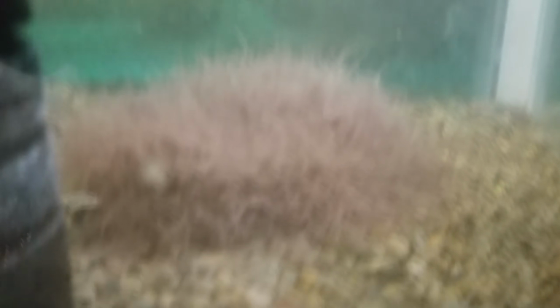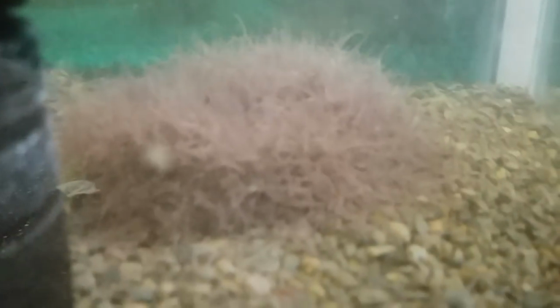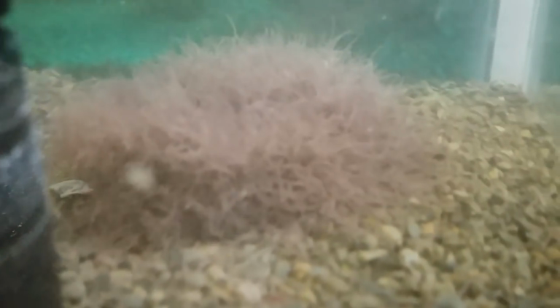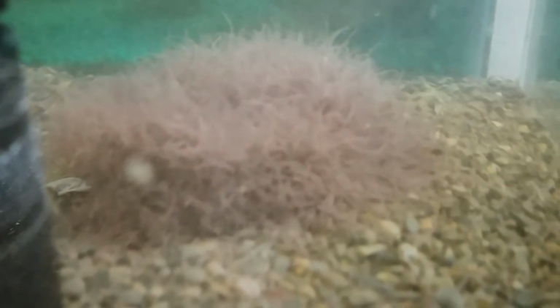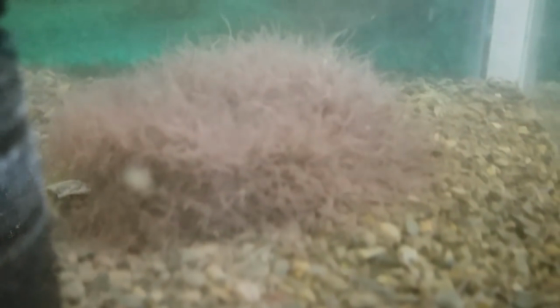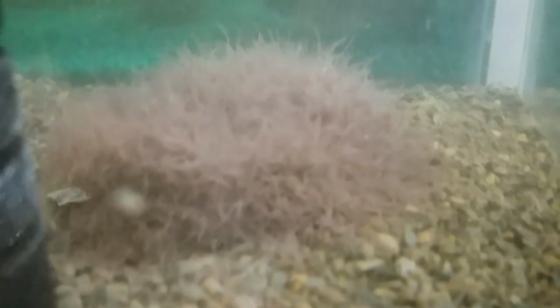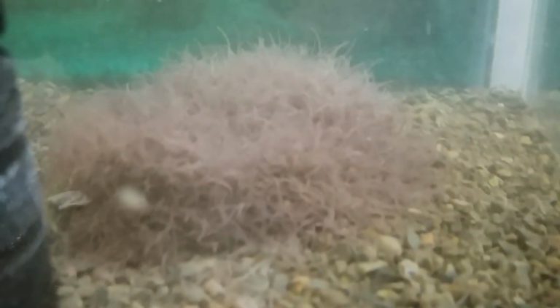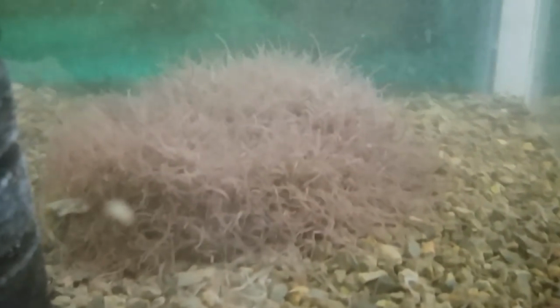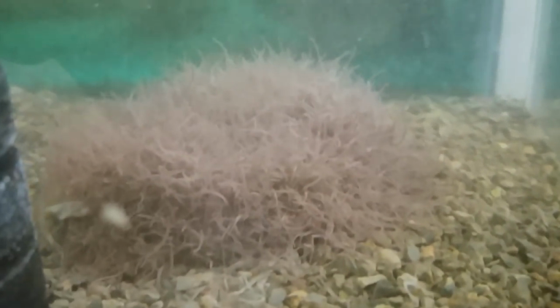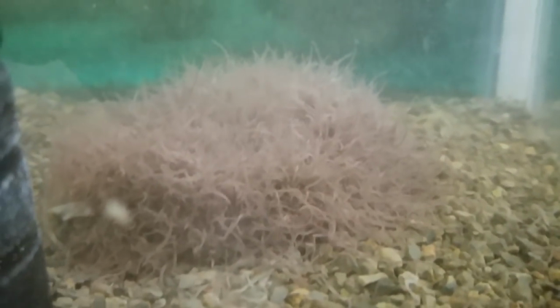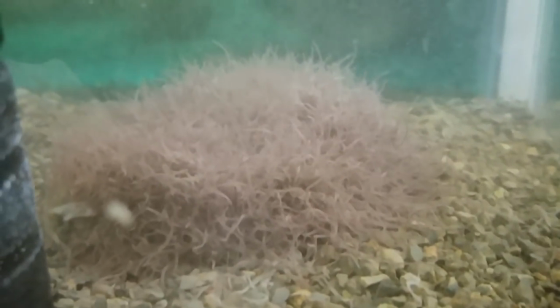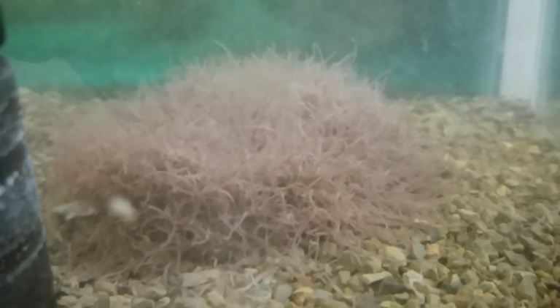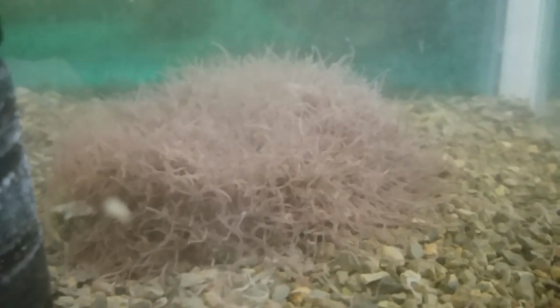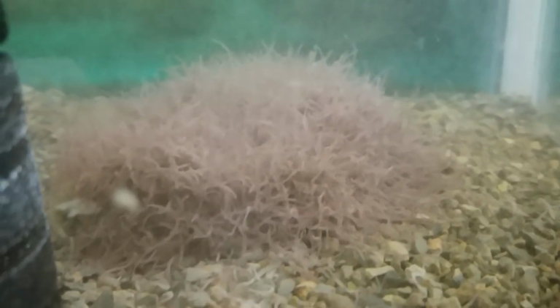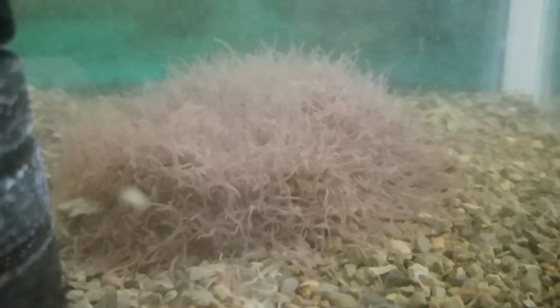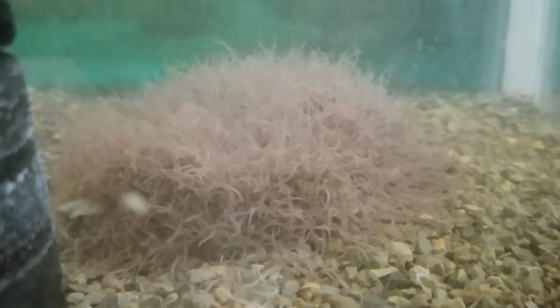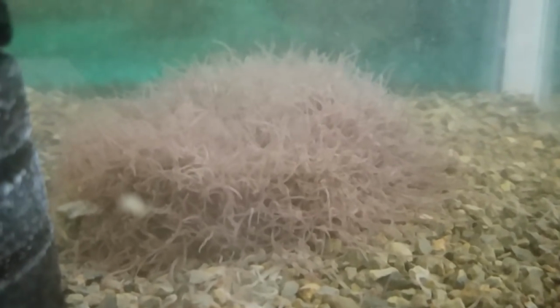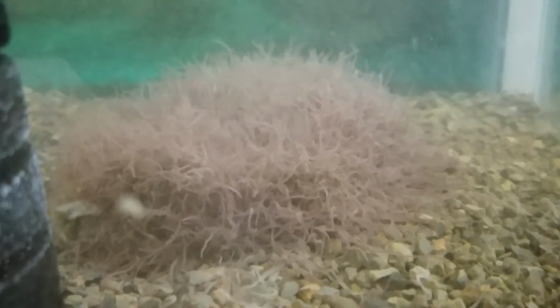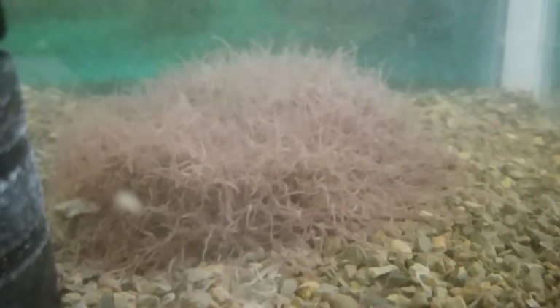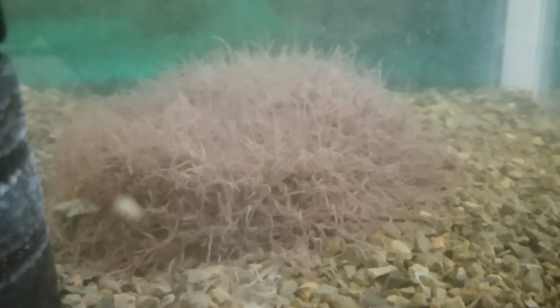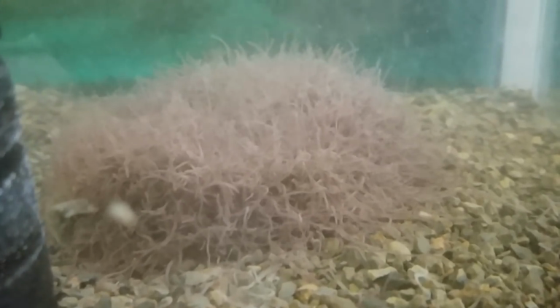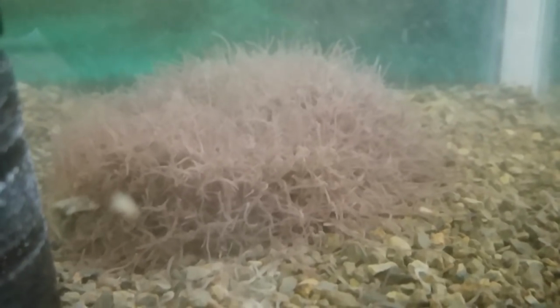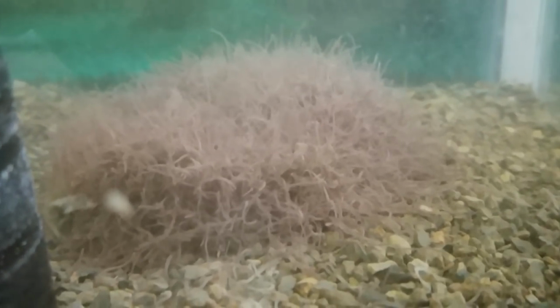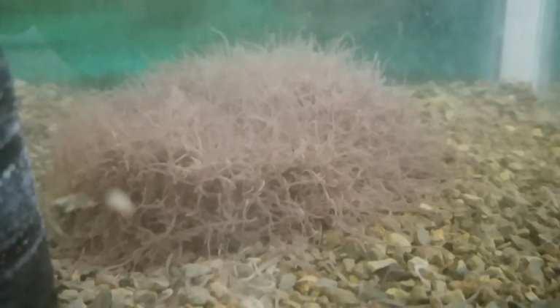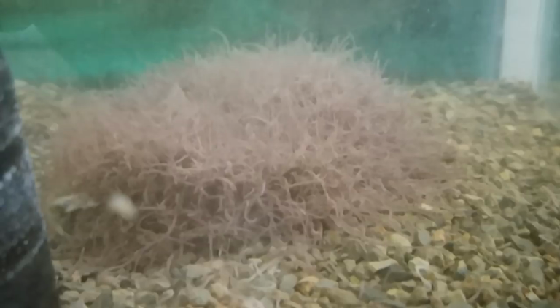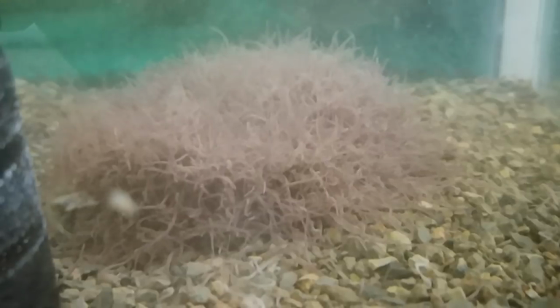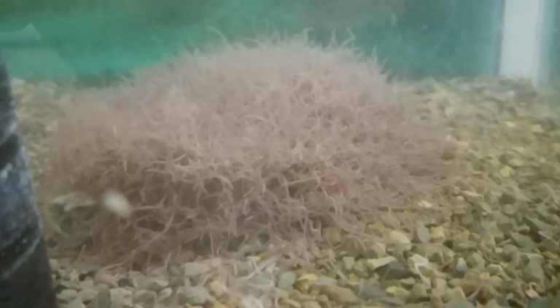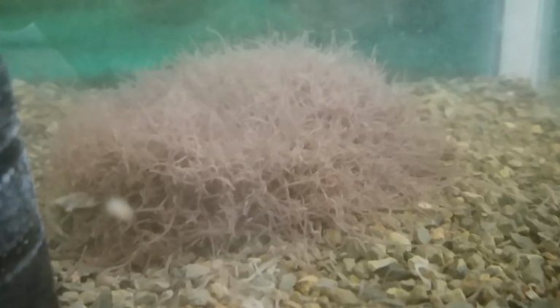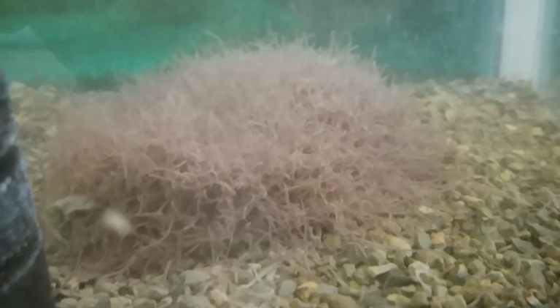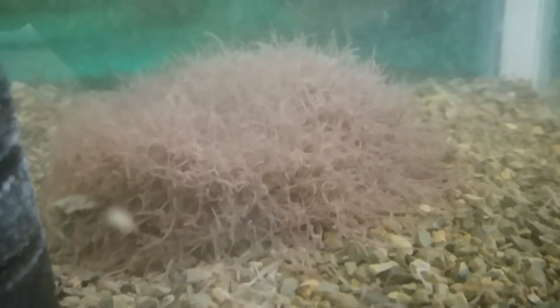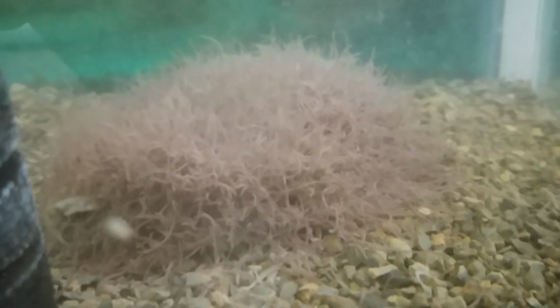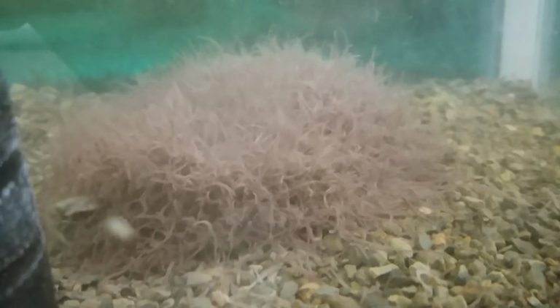Blackworms can usually be found at your local pet store. They're about two to five dollars for a tablespoon, and I've never had a fish turn them away.